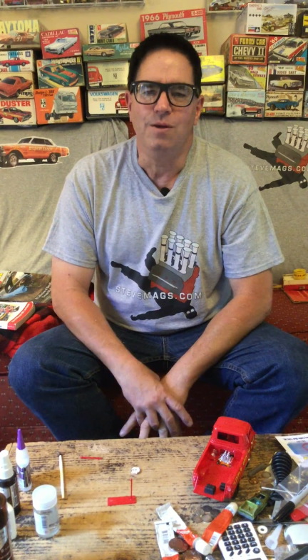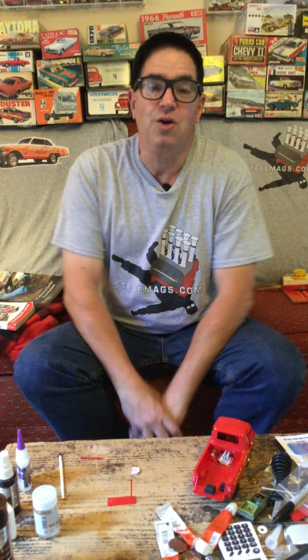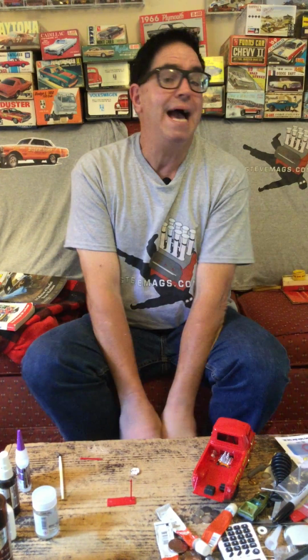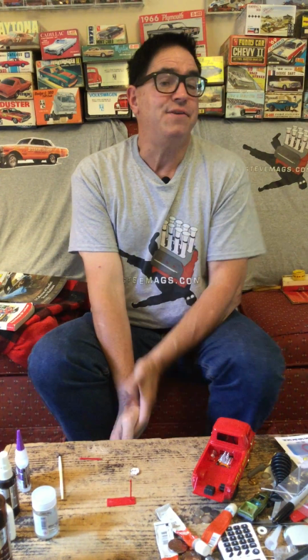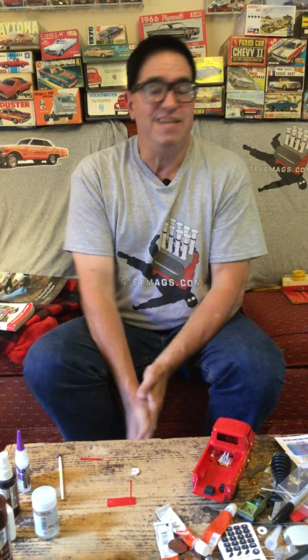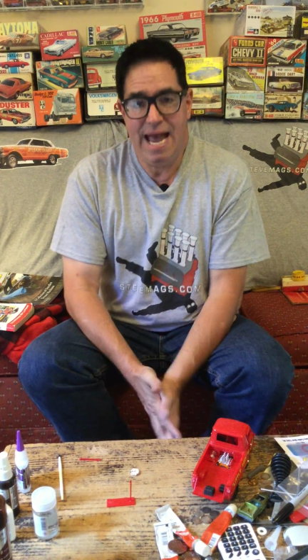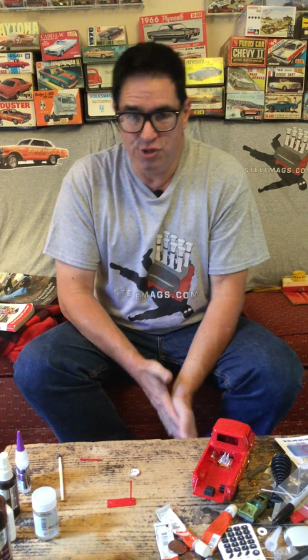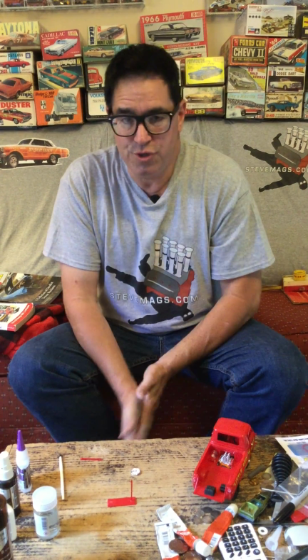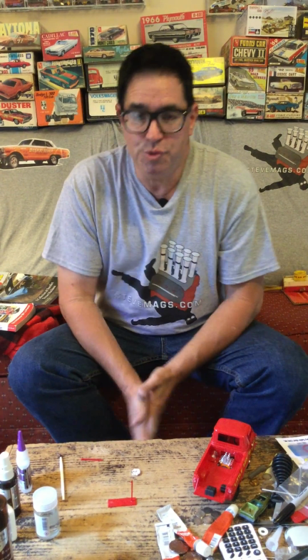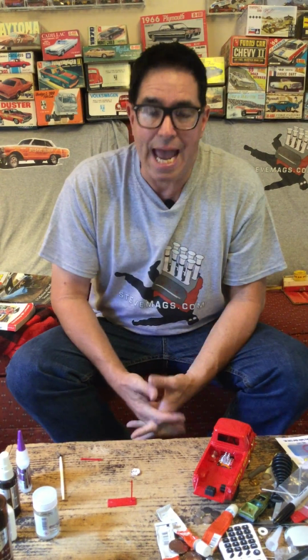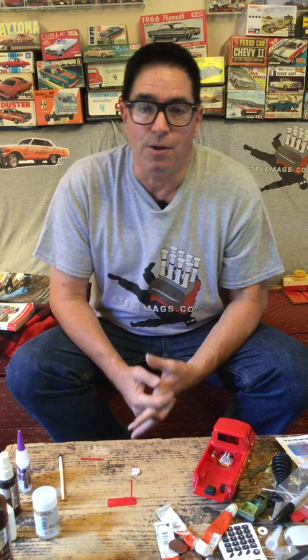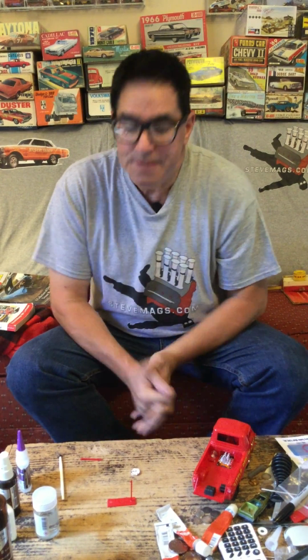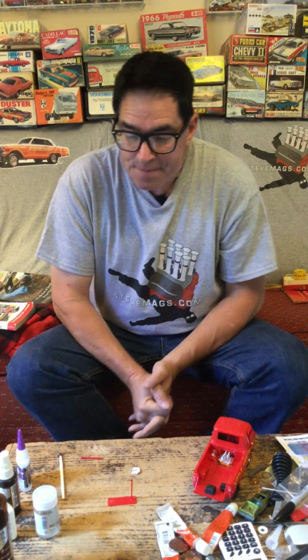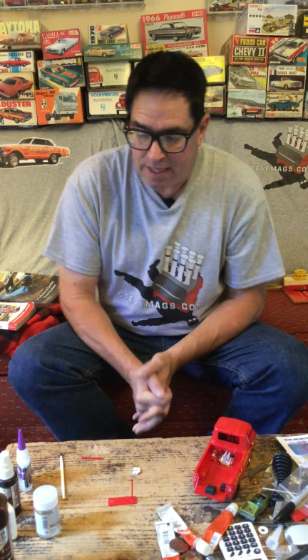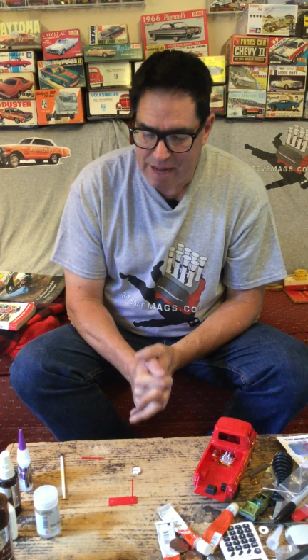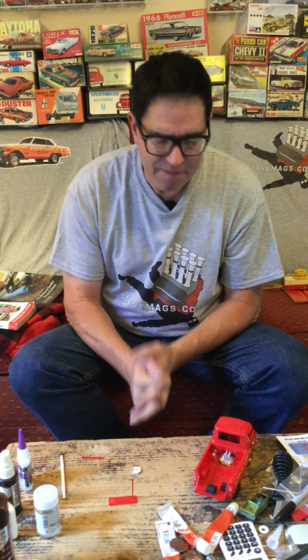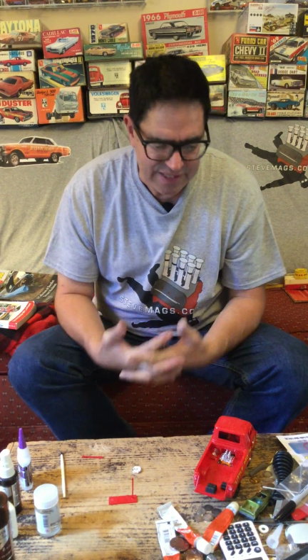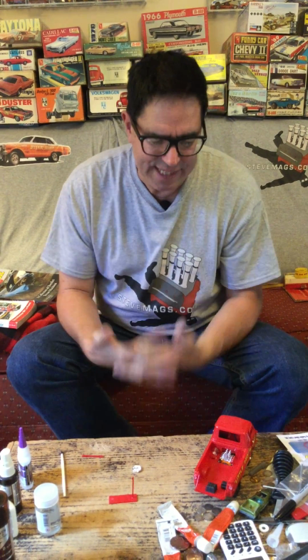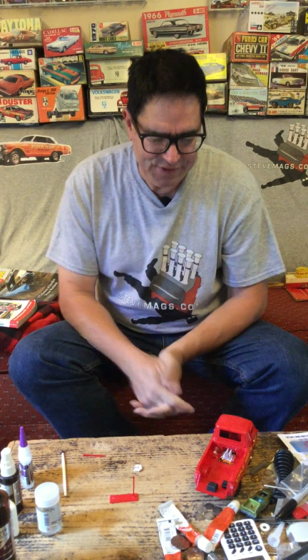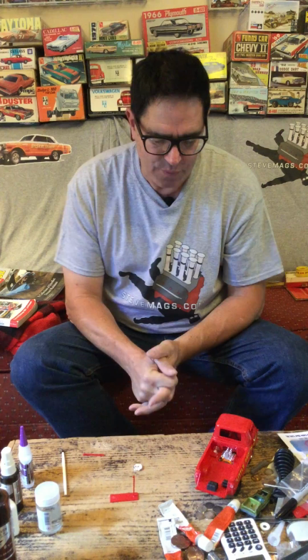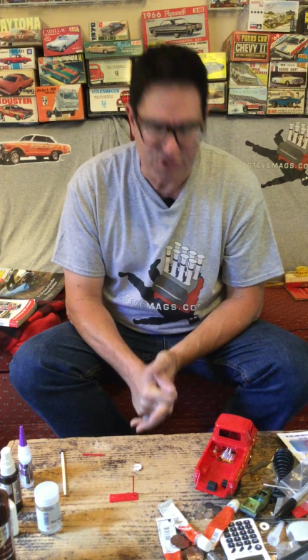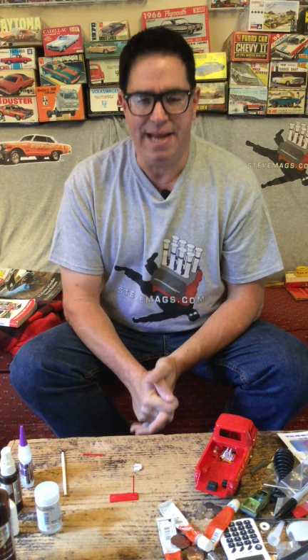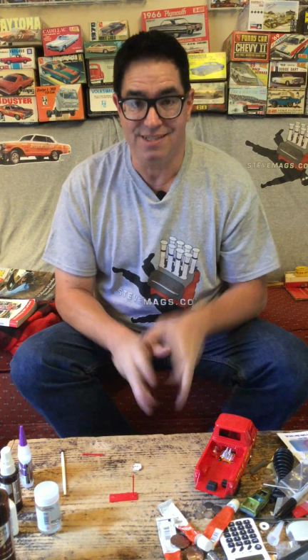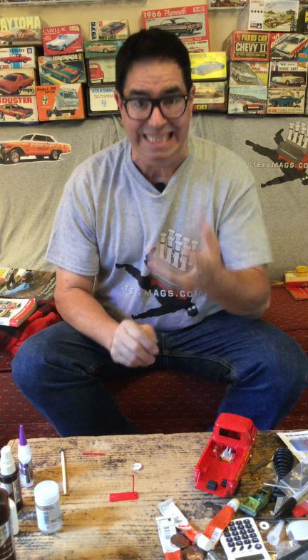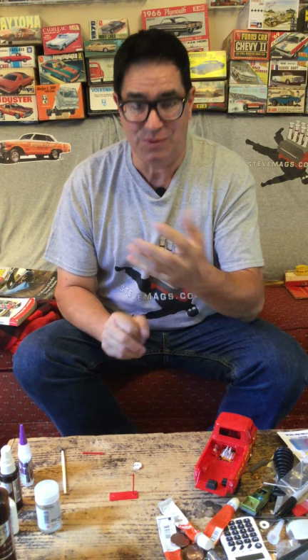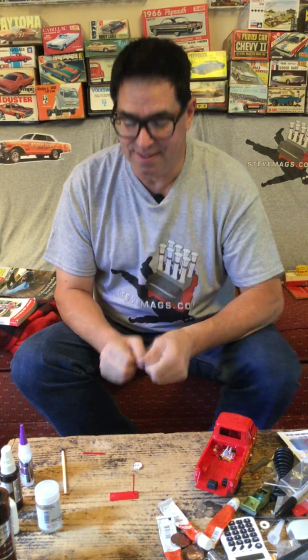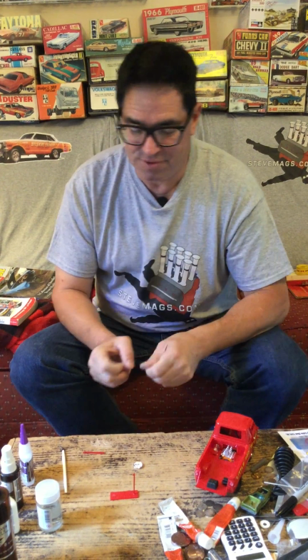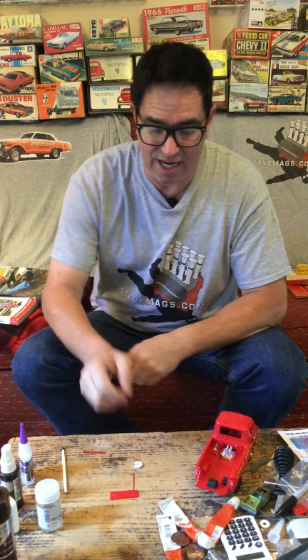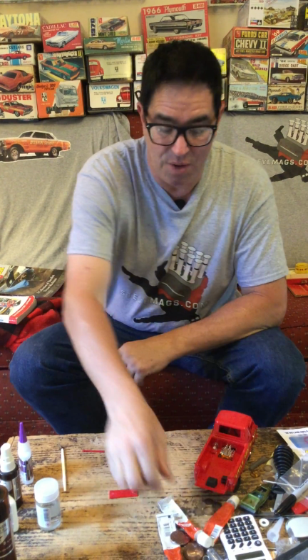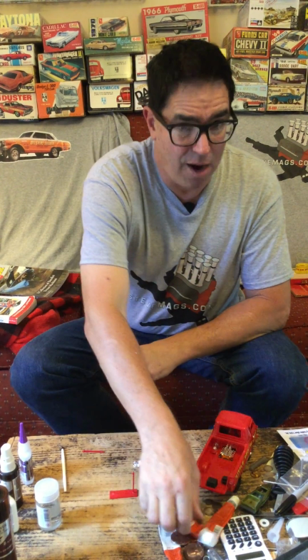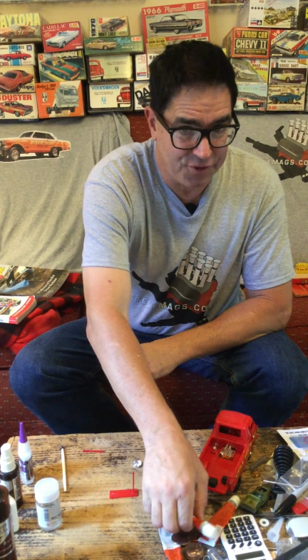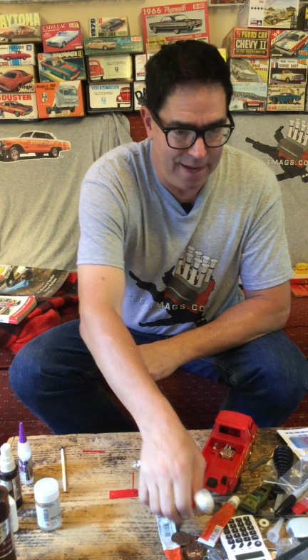Welcome back to the Steve Maggs YouTube channel. I've got a bit of a sticky situation on my hands — literally. I'm talking about model cement.